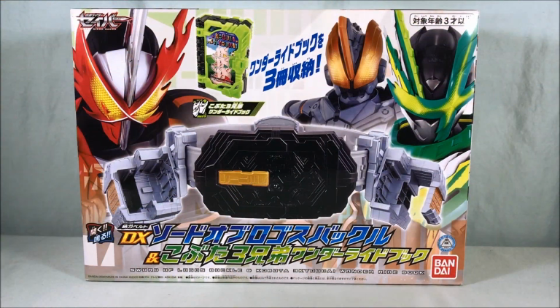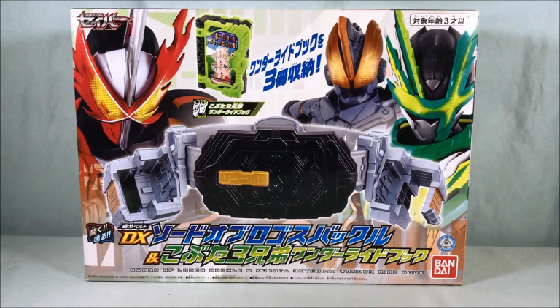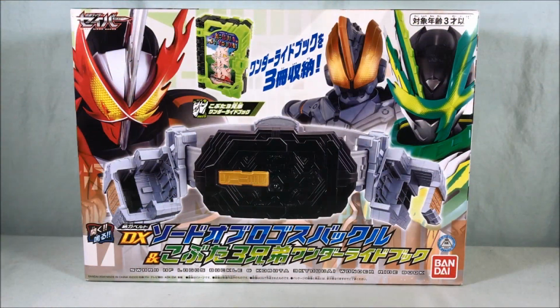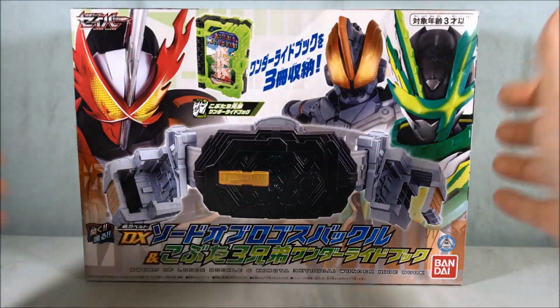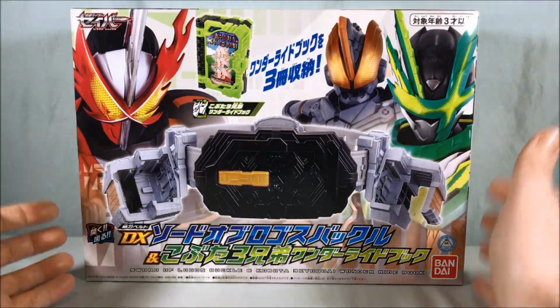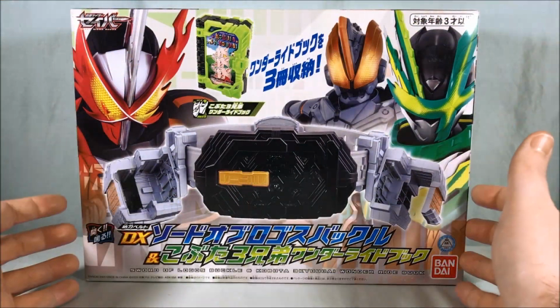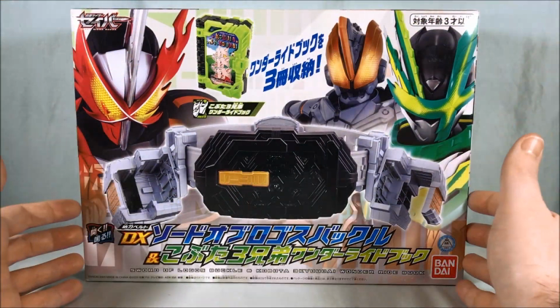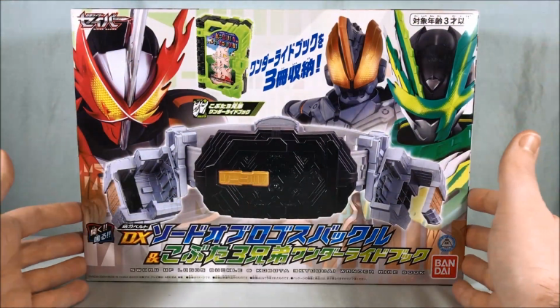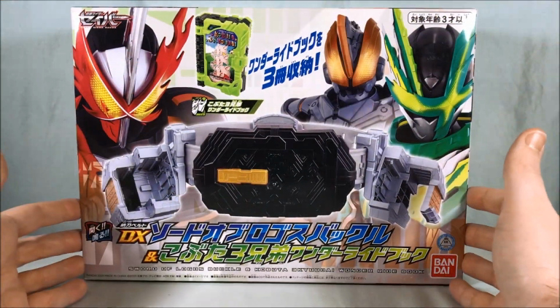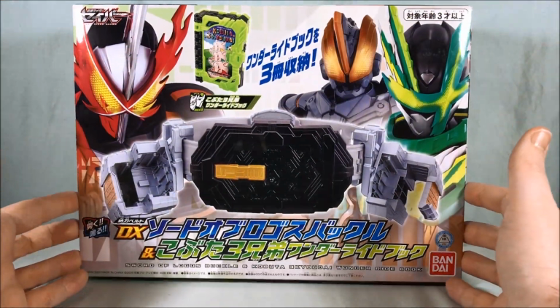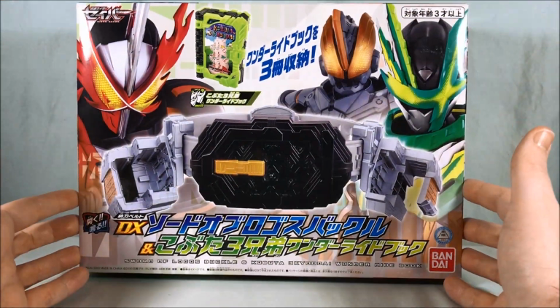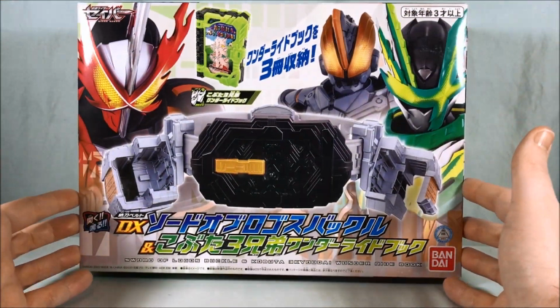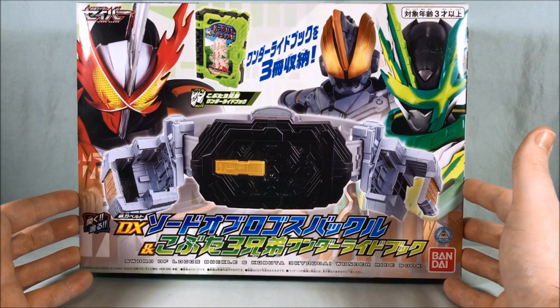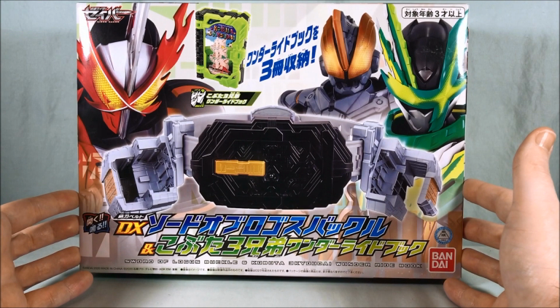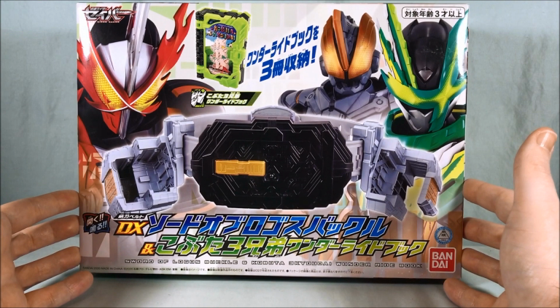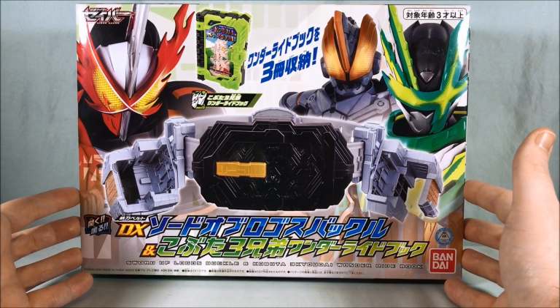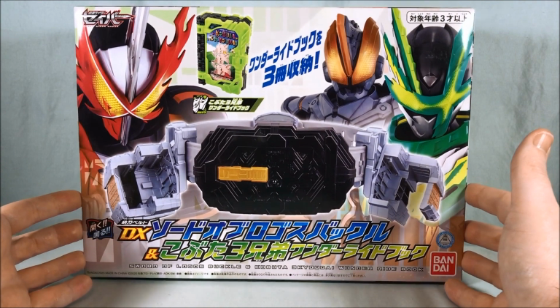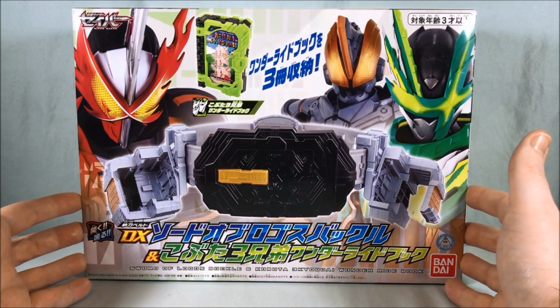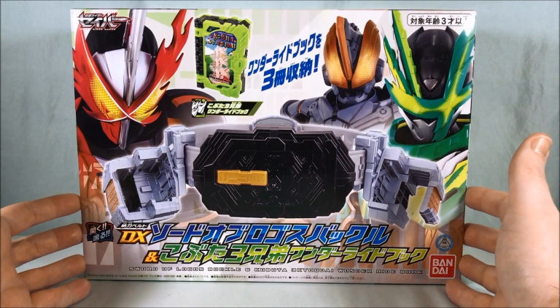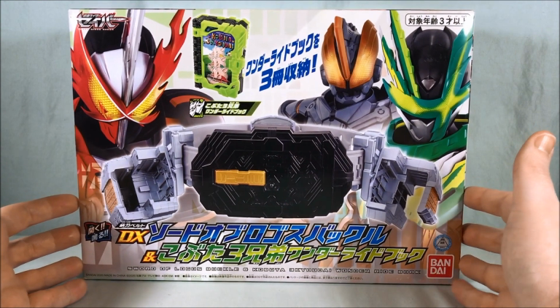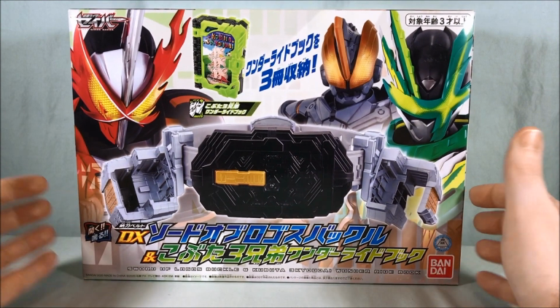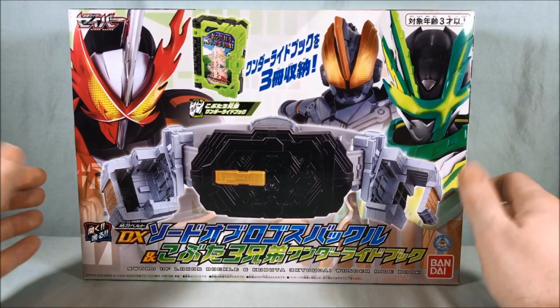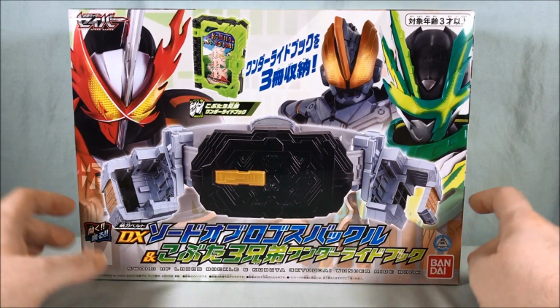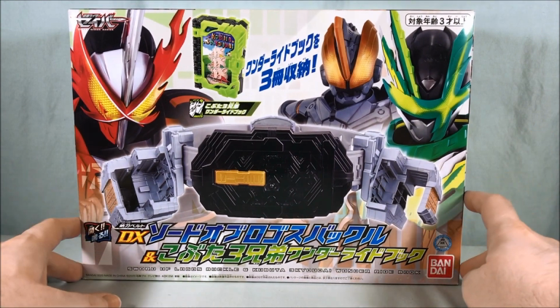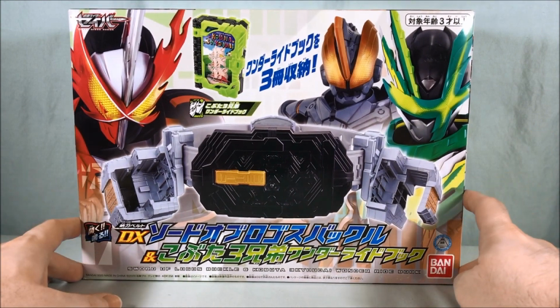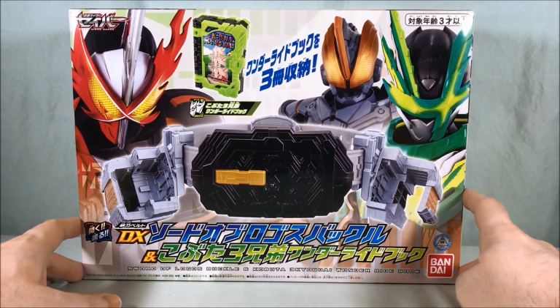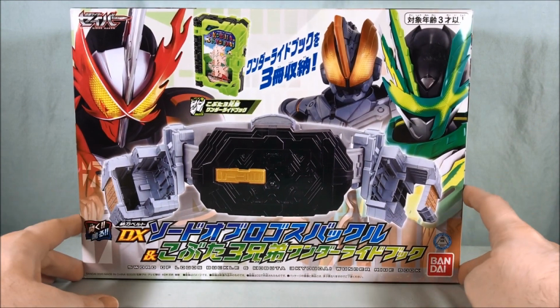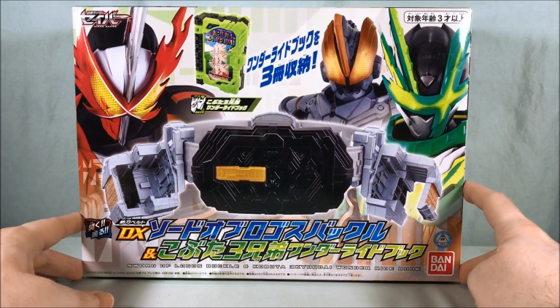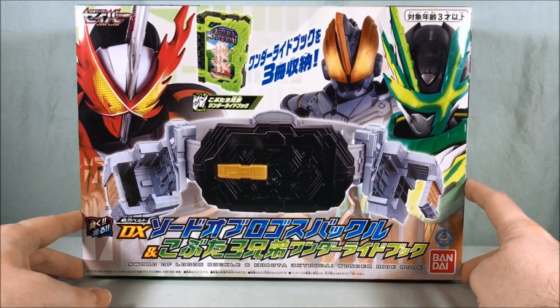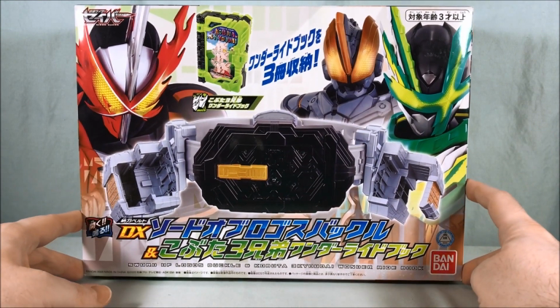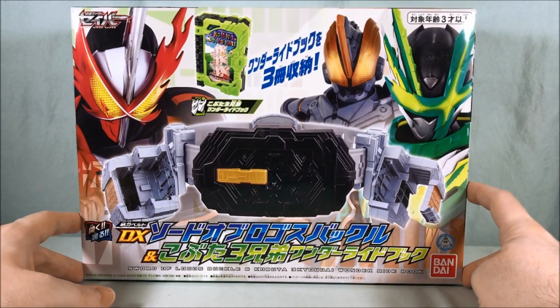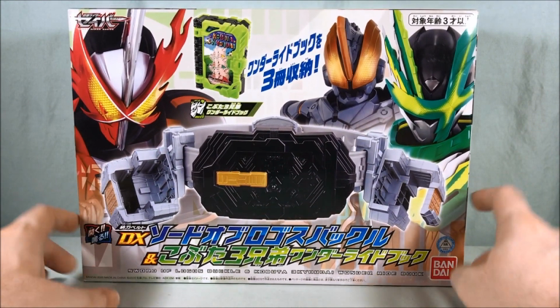Hello Fel Collectors and welcome to Long's Toys. Today we are taking a look at the DX Sword of Logos Buckle and Kabuta-san Kyodai Wonder Ride book set.